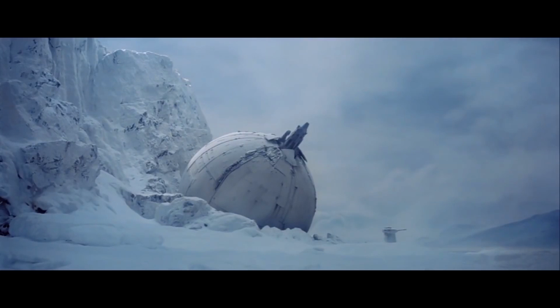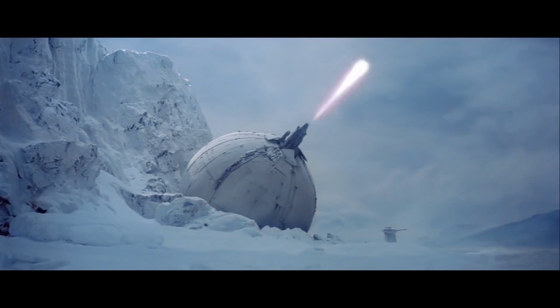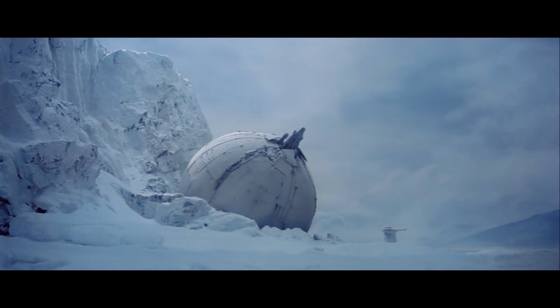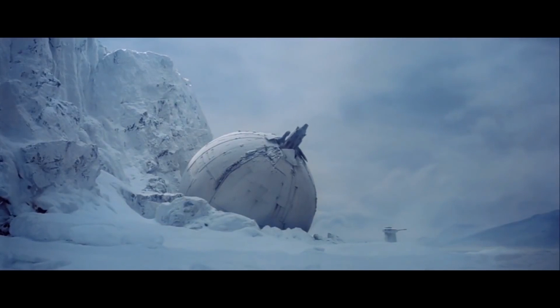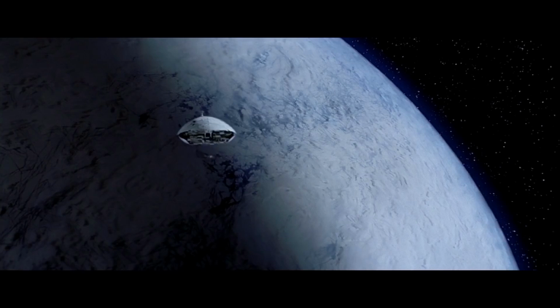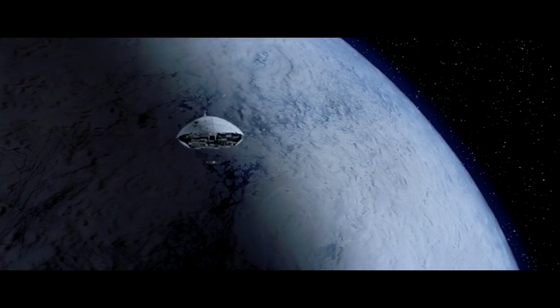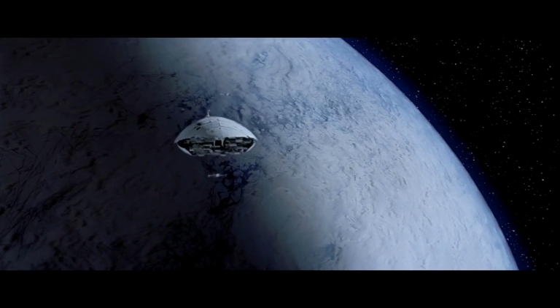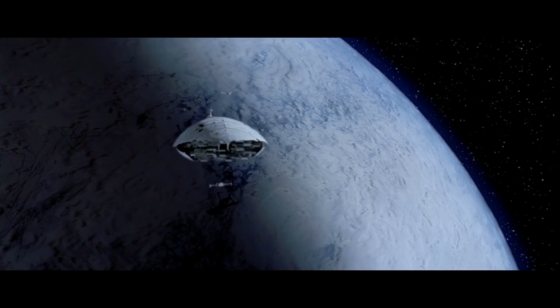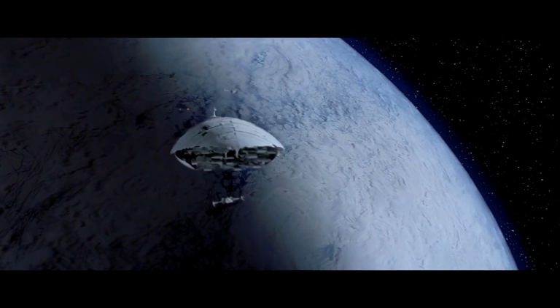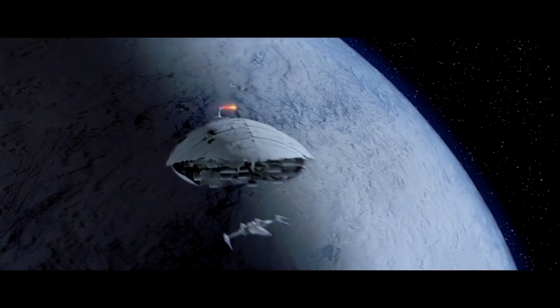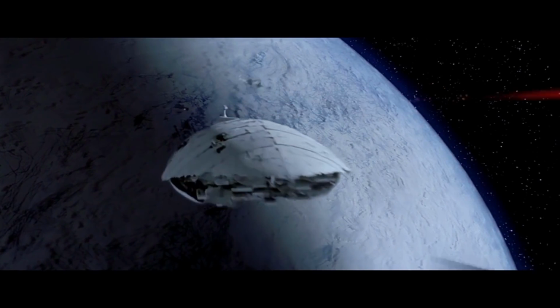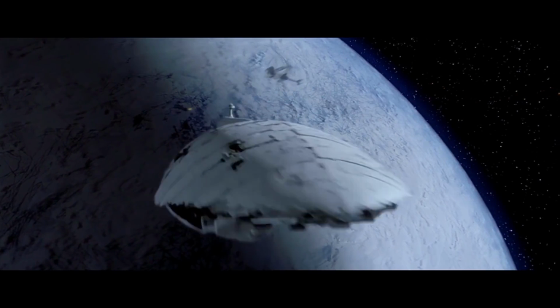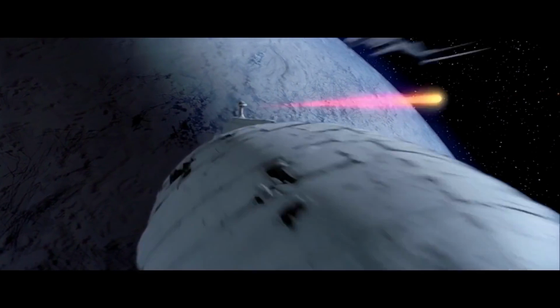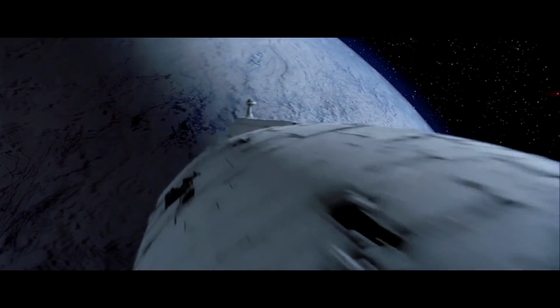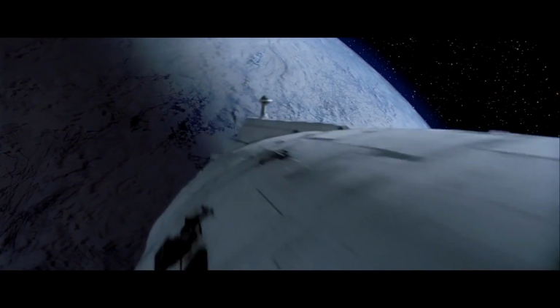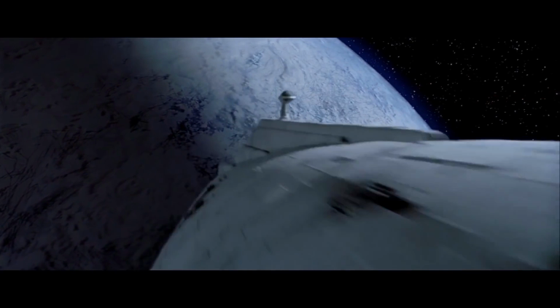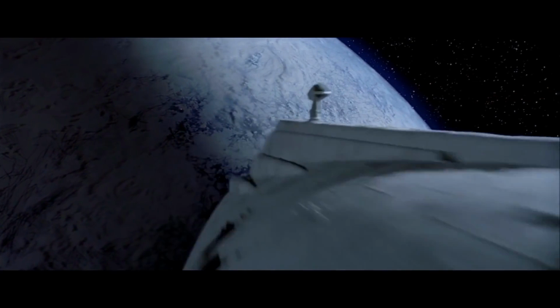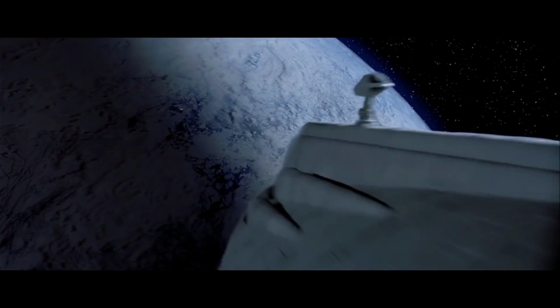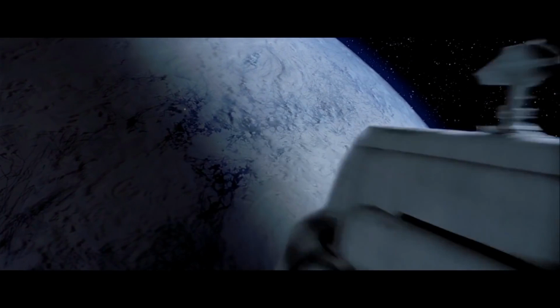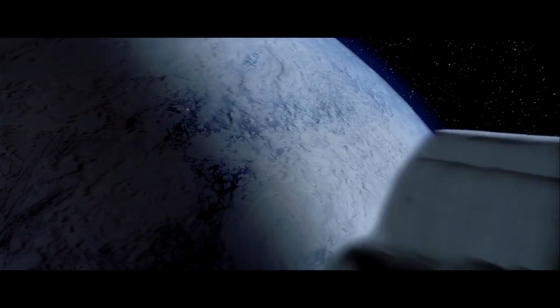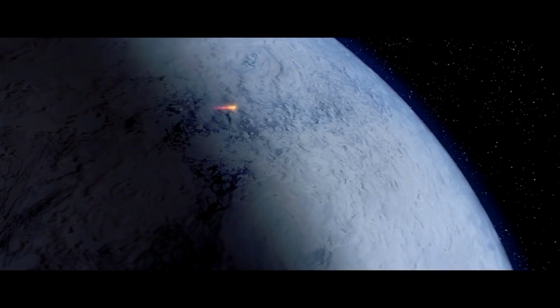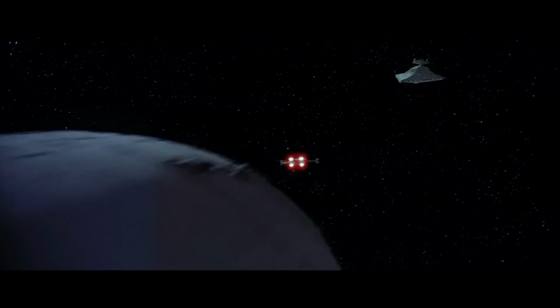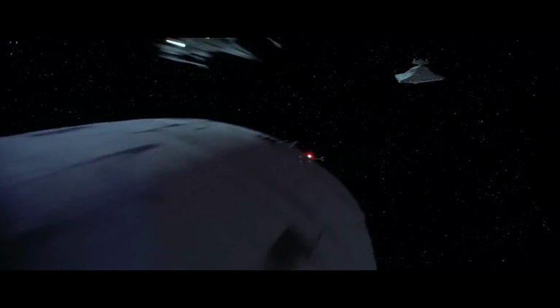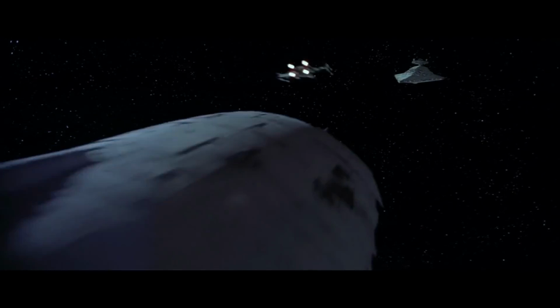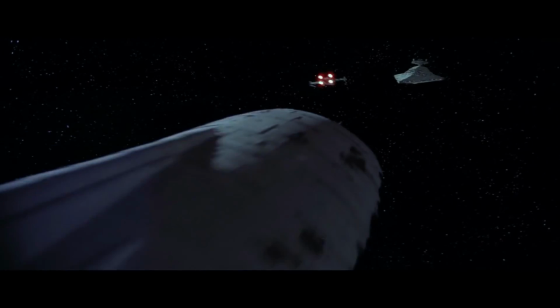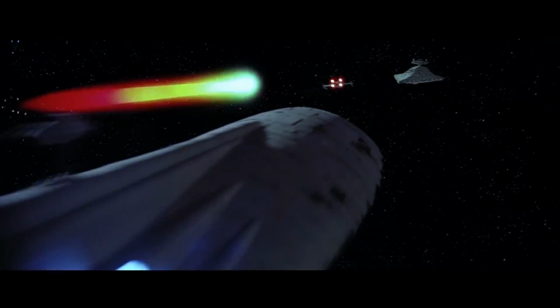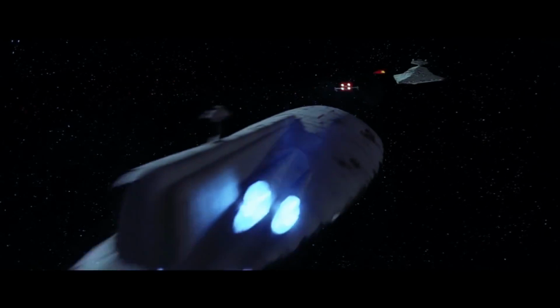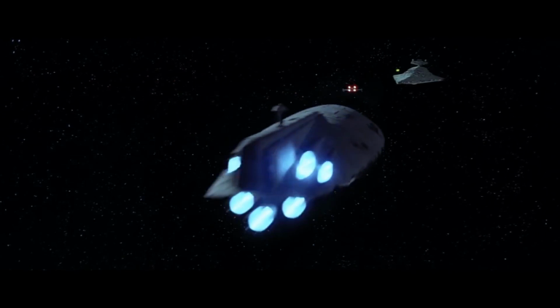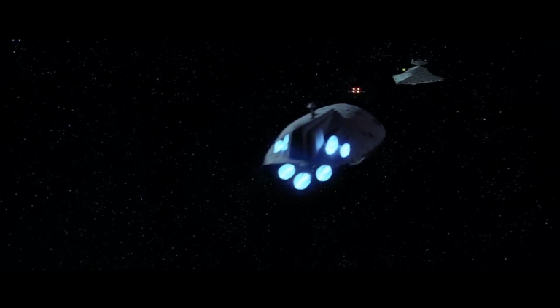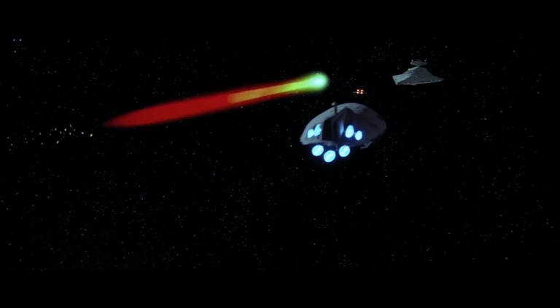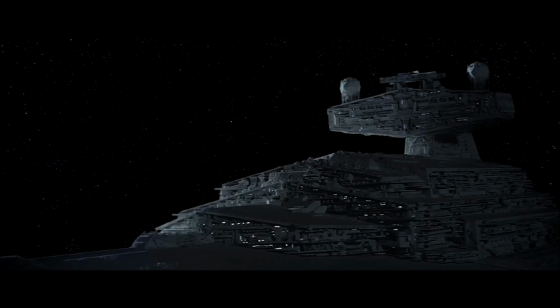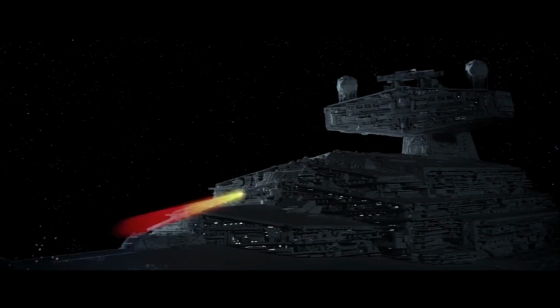13 of these ships escaped the base on Hoth — about half the fleet that was stationed at that base.